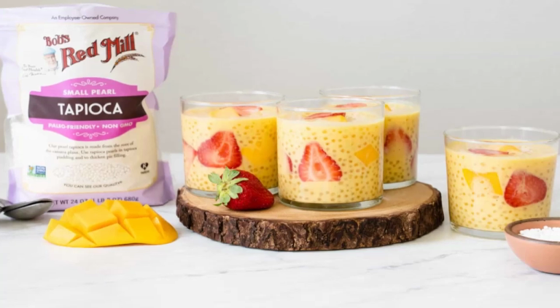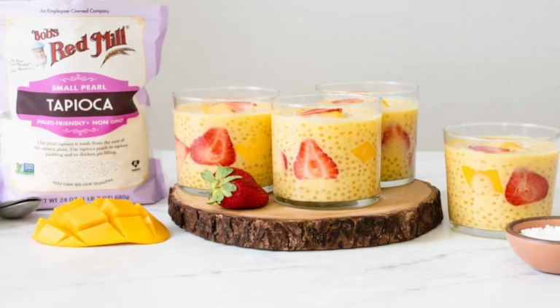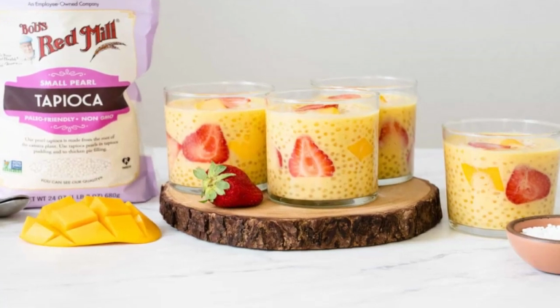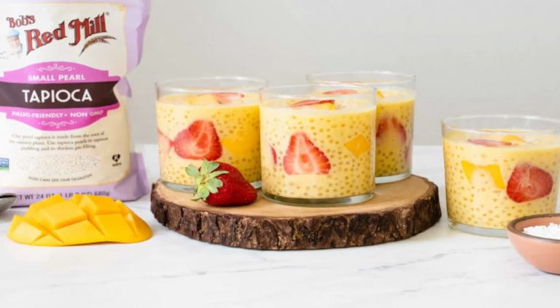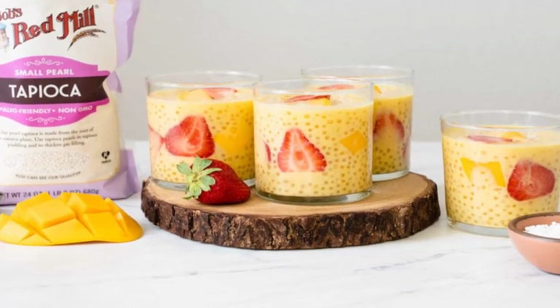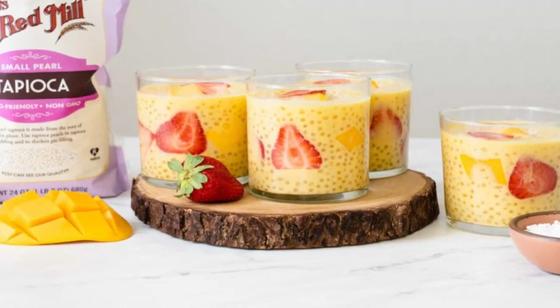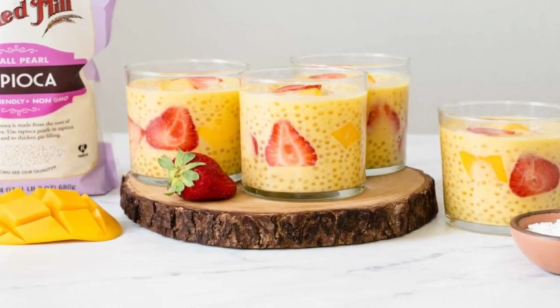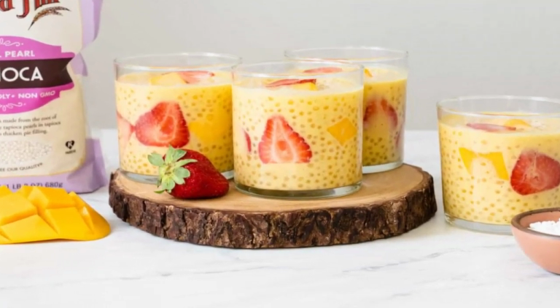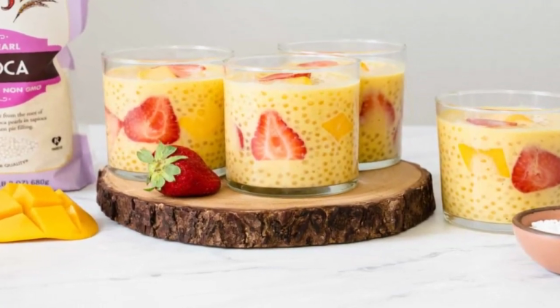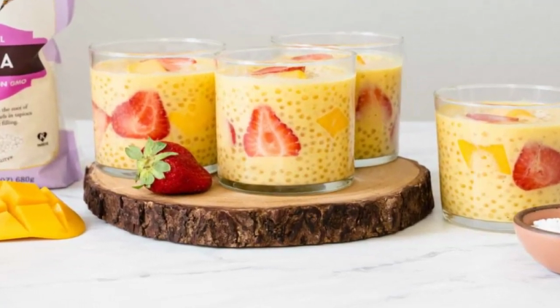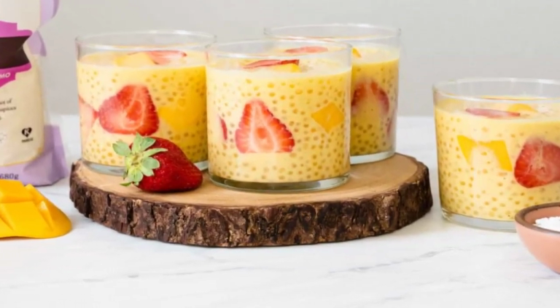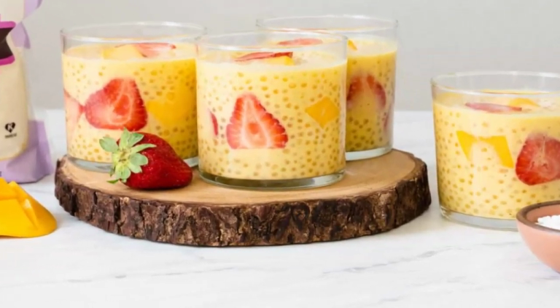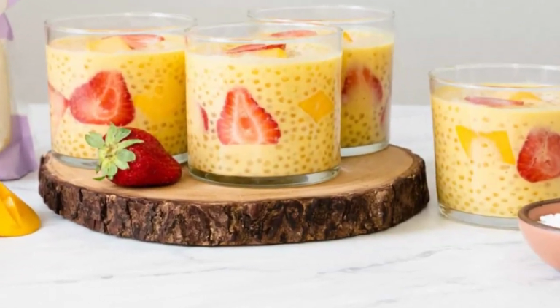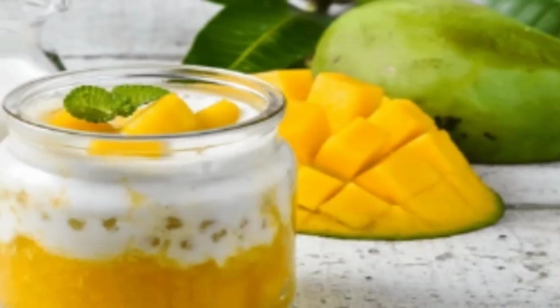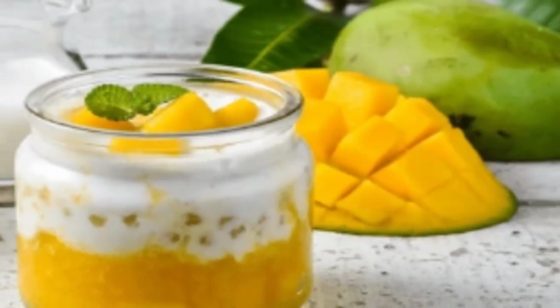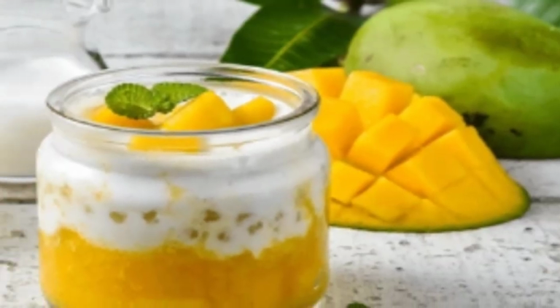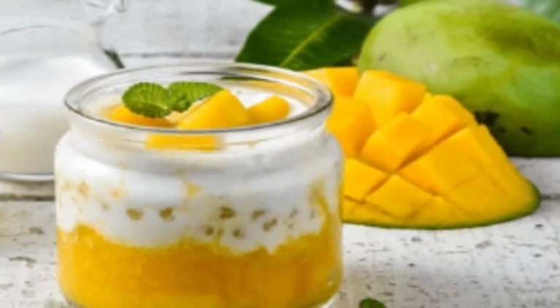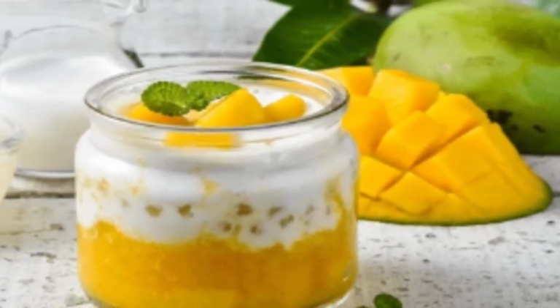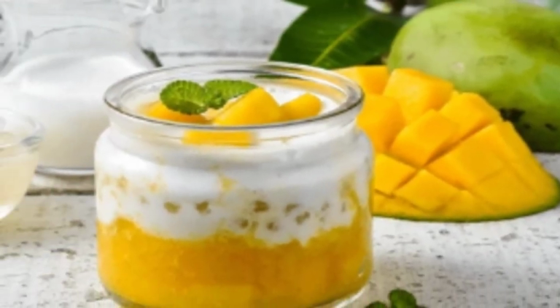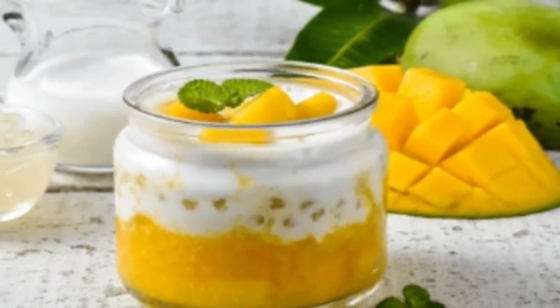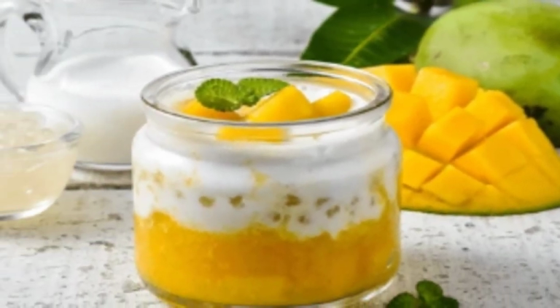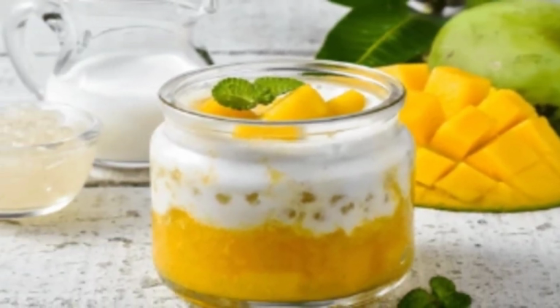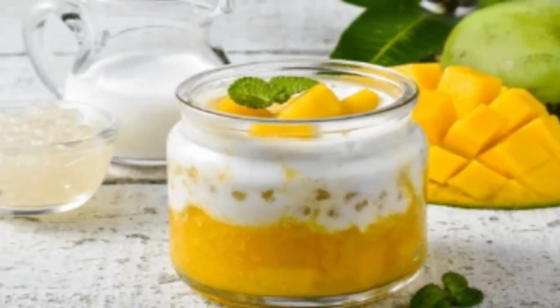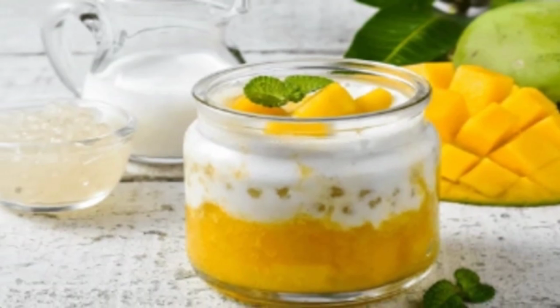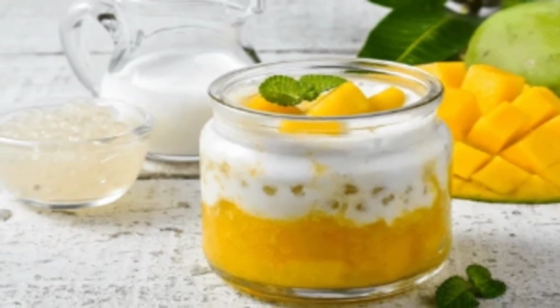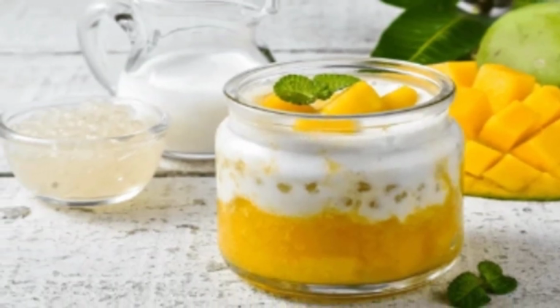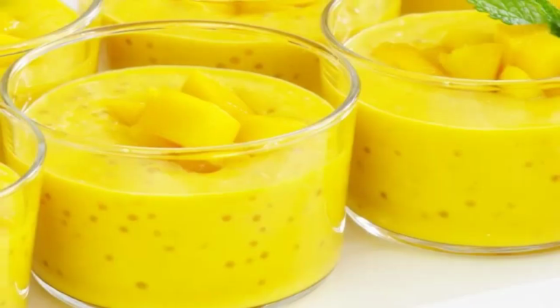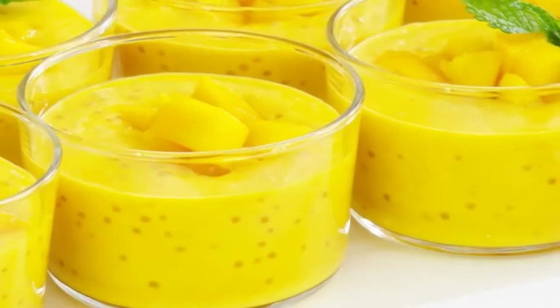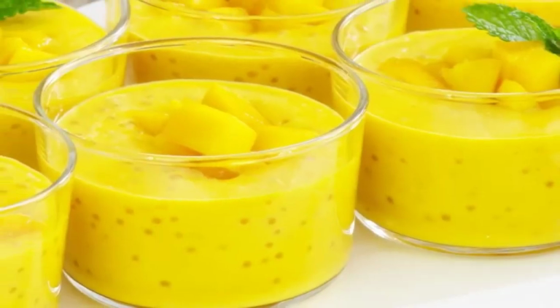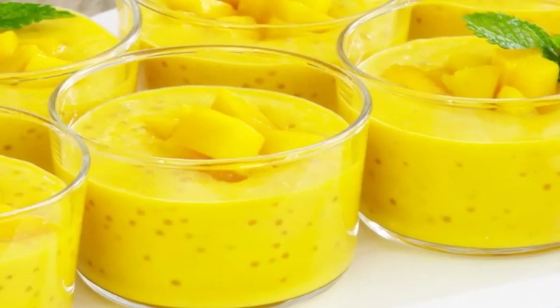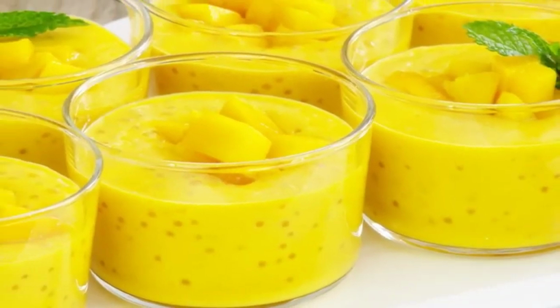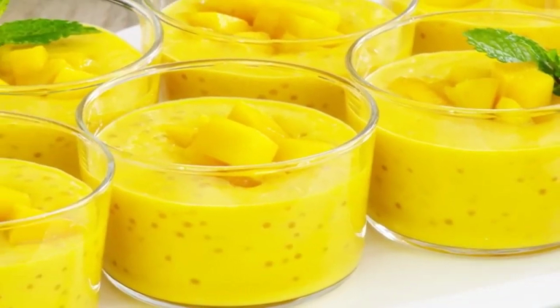Get ready to indulge in the creamy goodness of mango tapioca pudding. Here's a simple recipe to satisfy your sweet cravings.